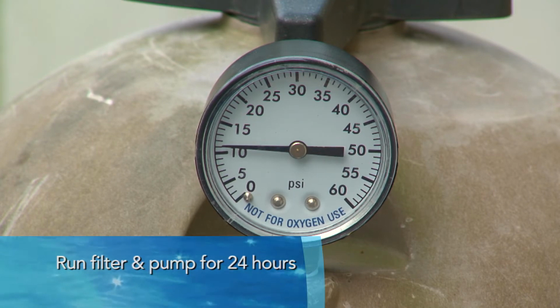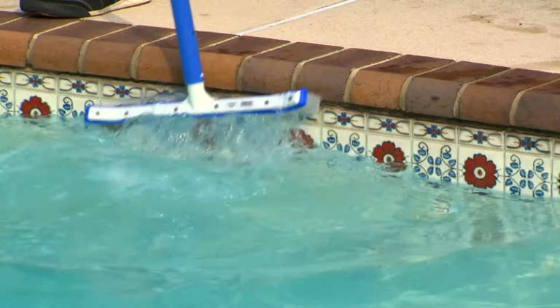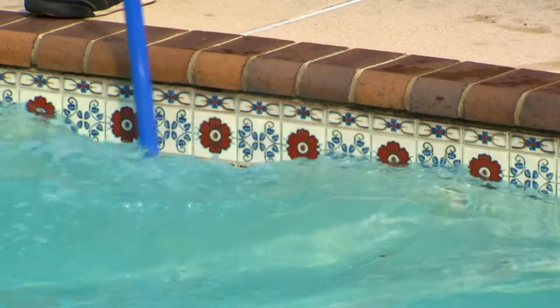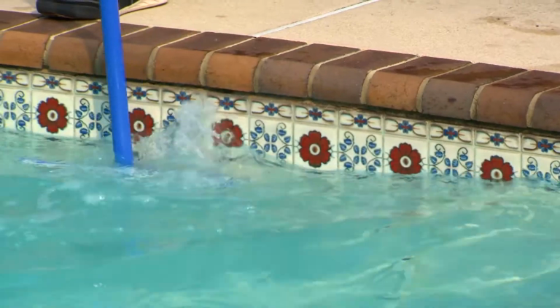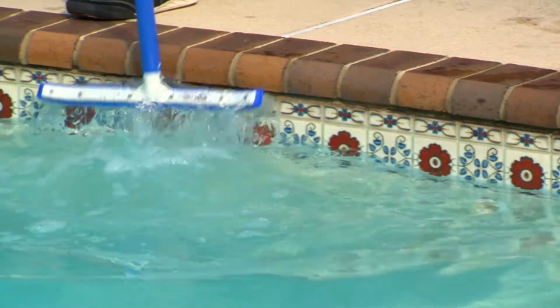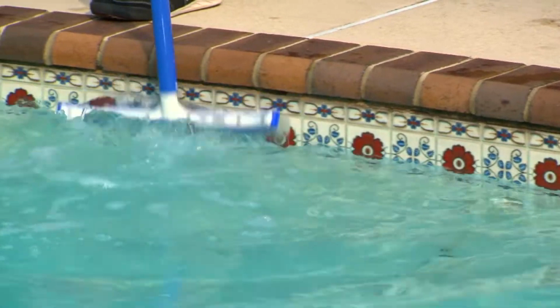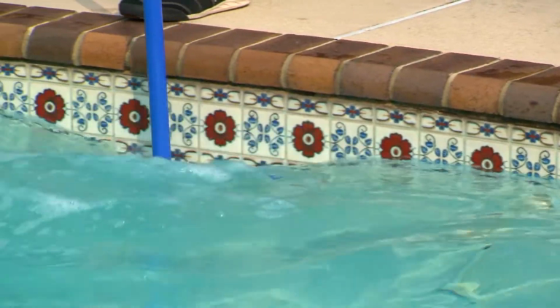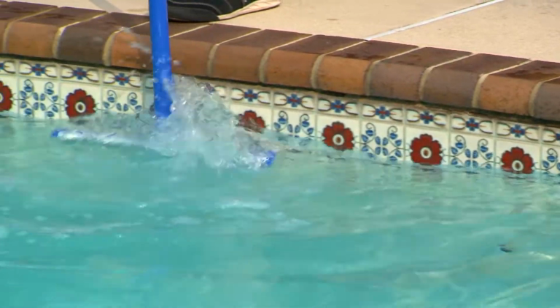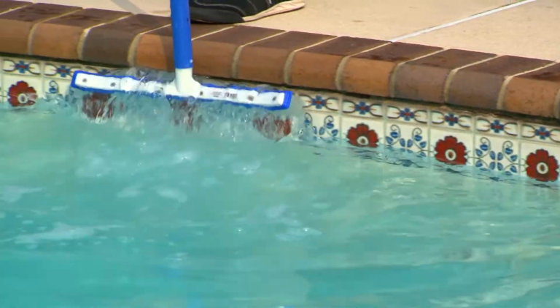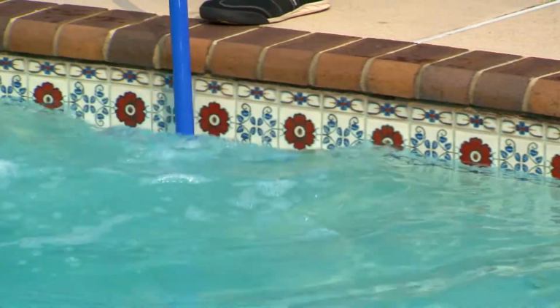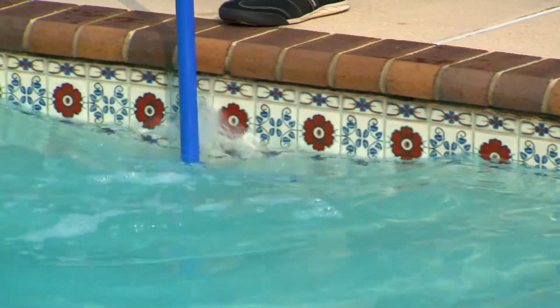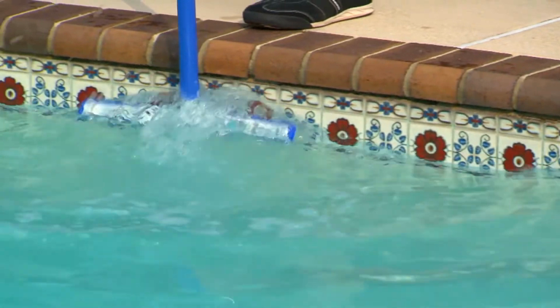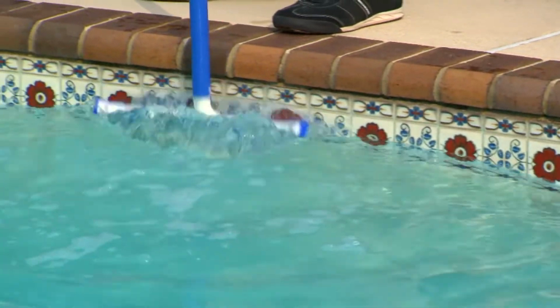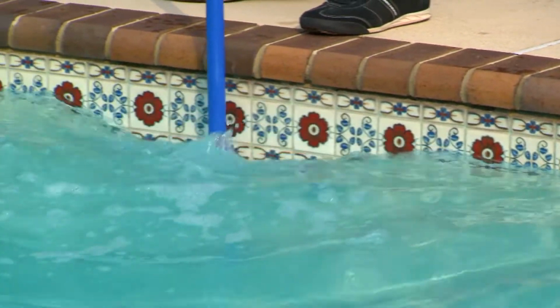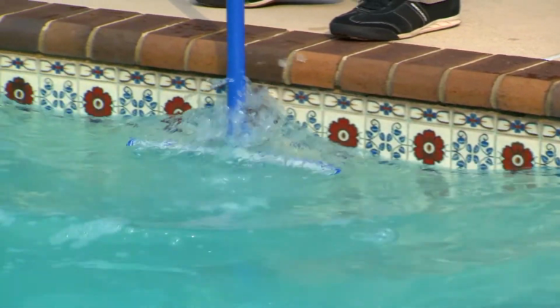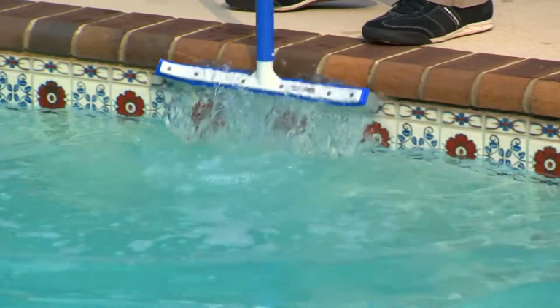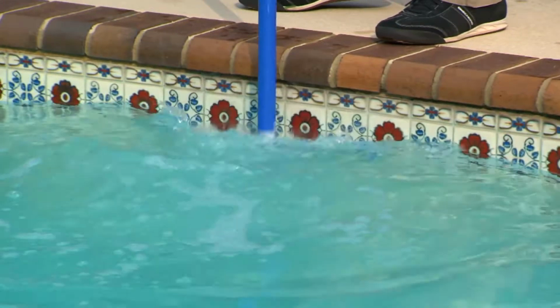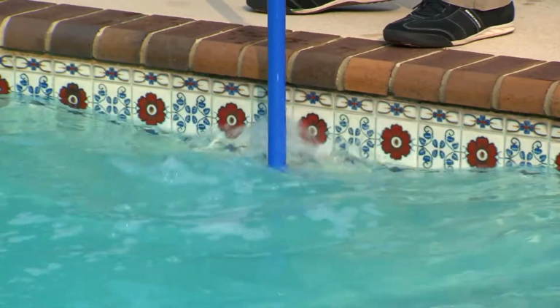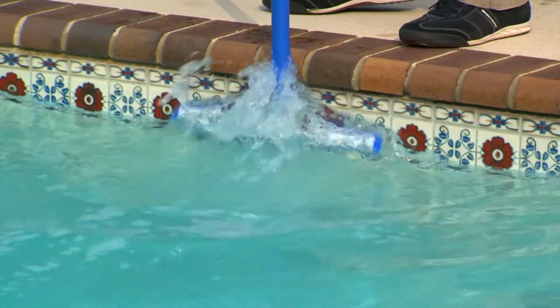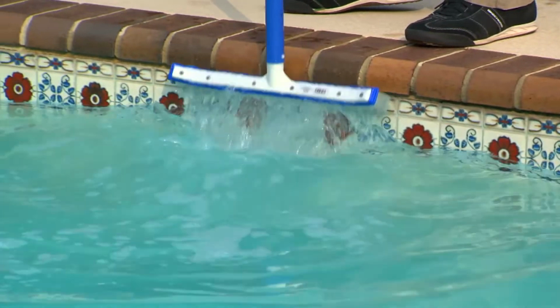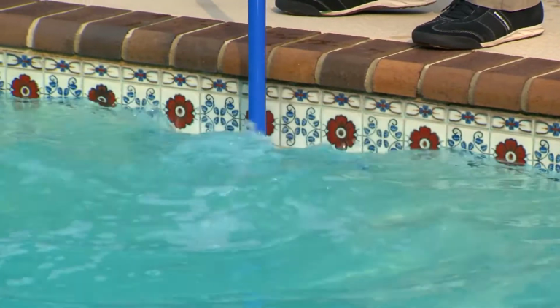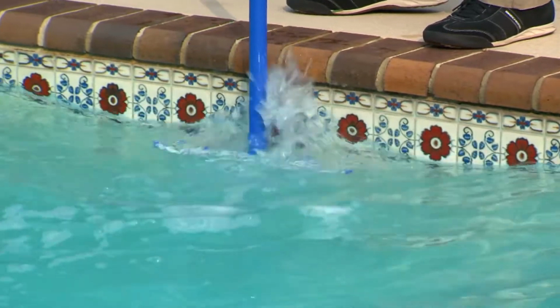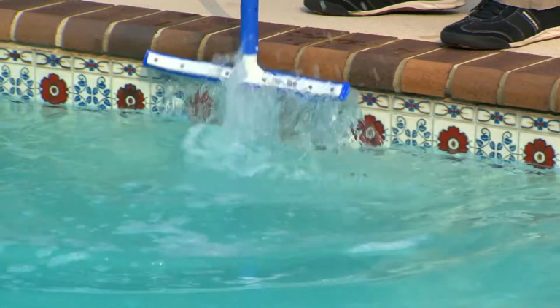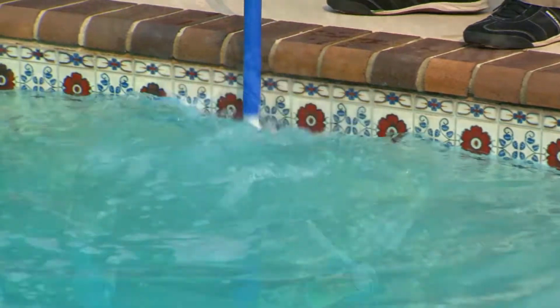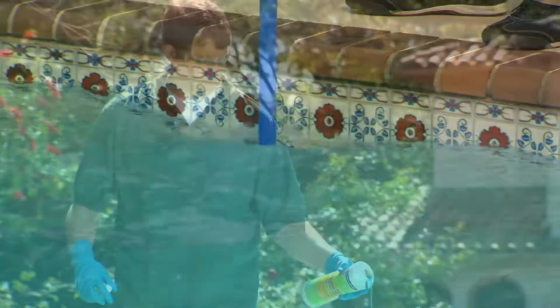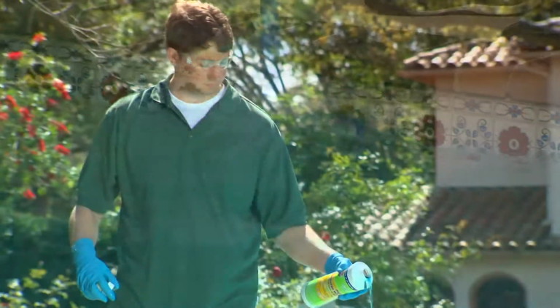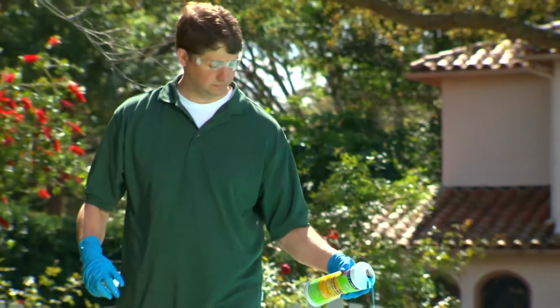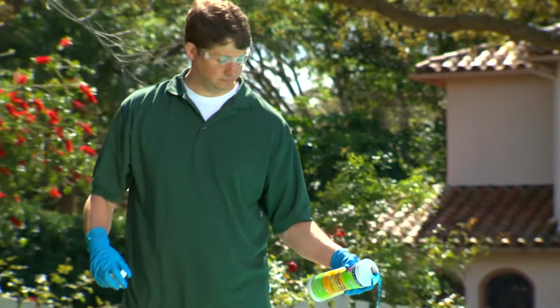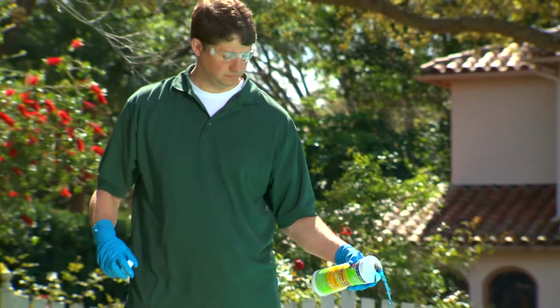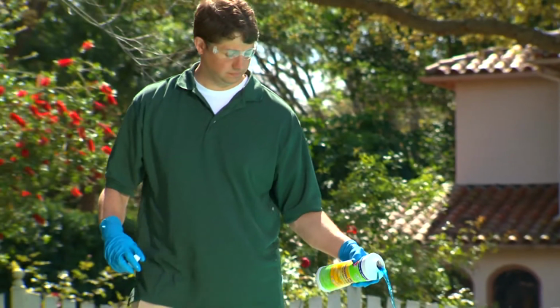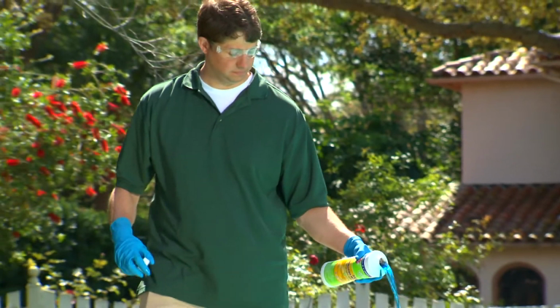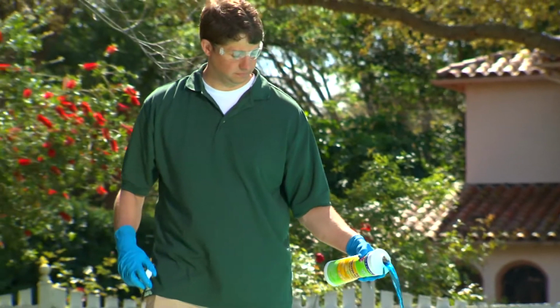After 24 hours, thoroughly brush pool surfaces to clean out dead, settled algae. If algae is still present, repeat dosage as necessary.